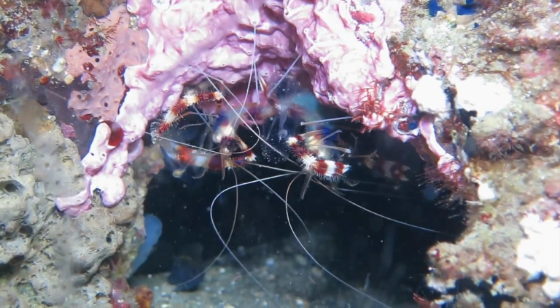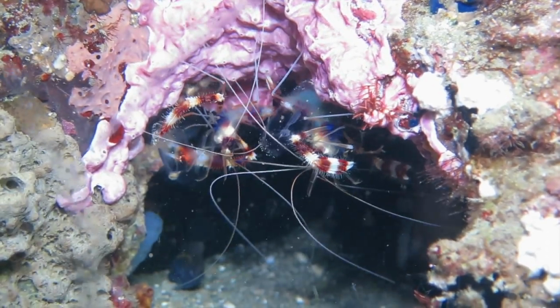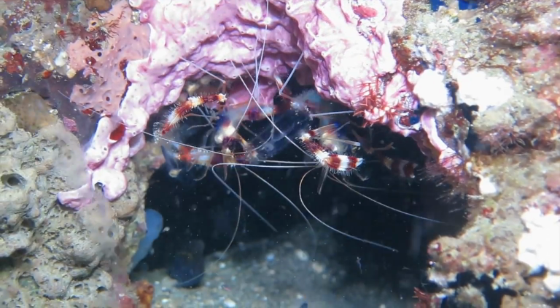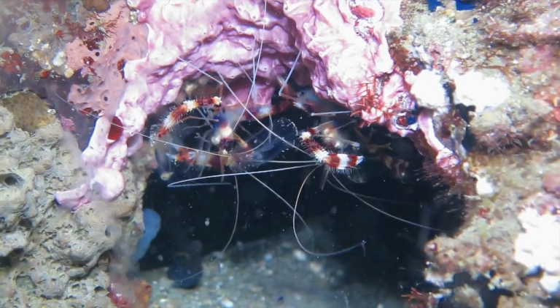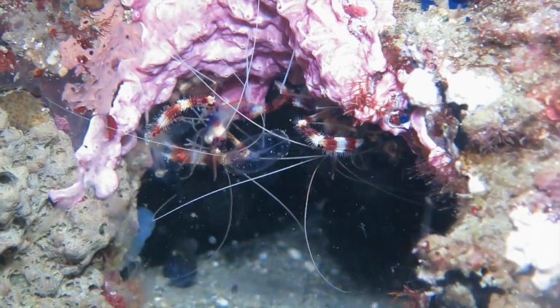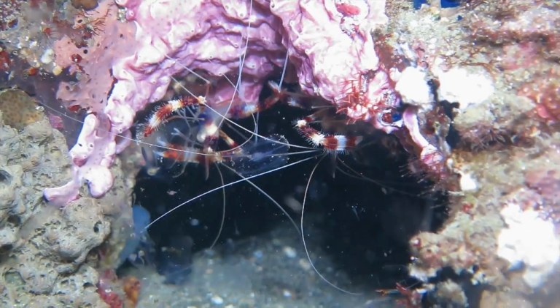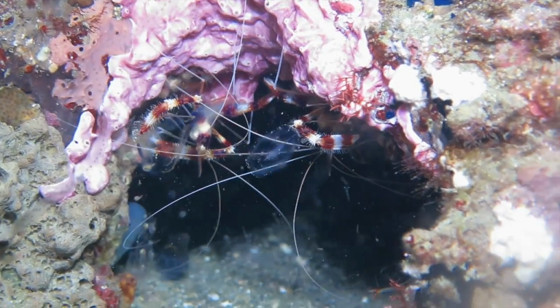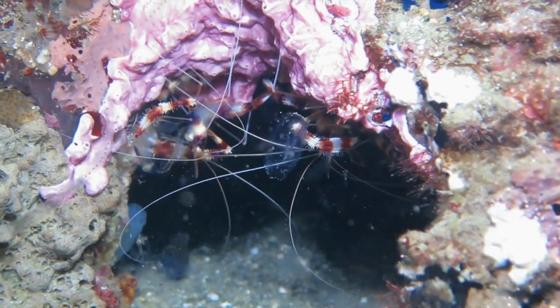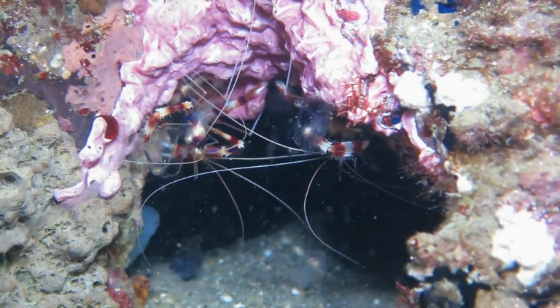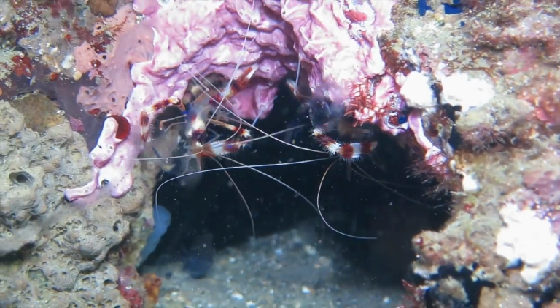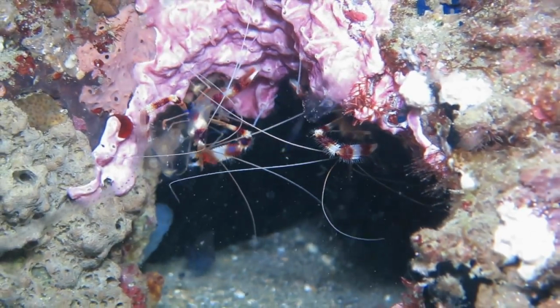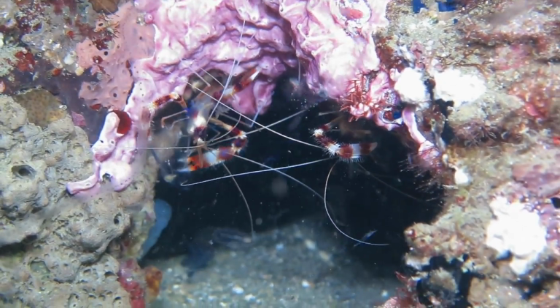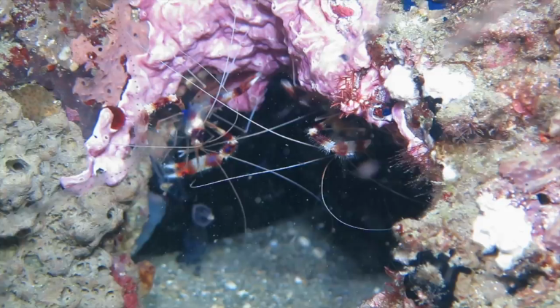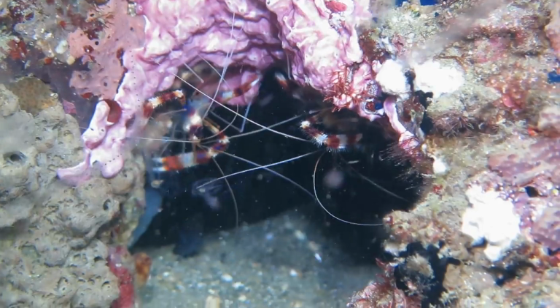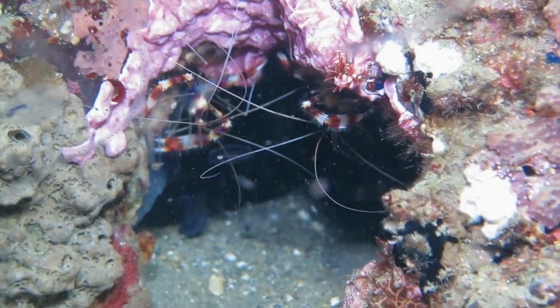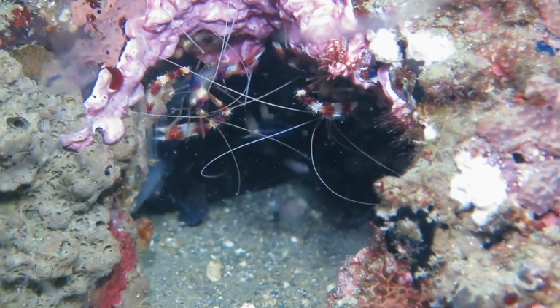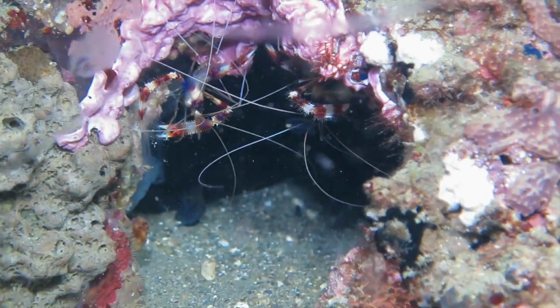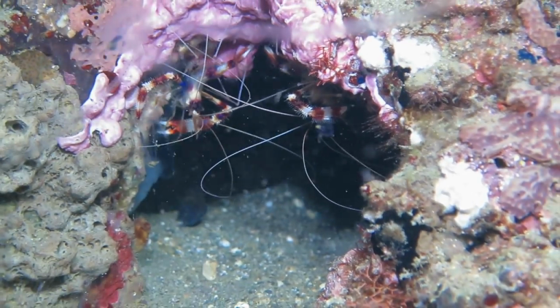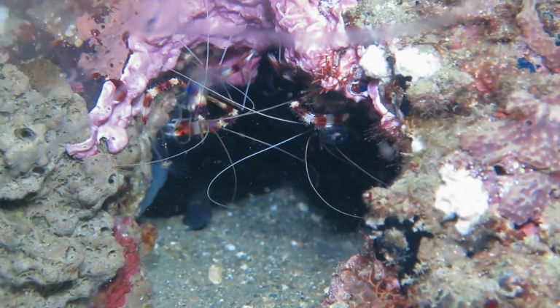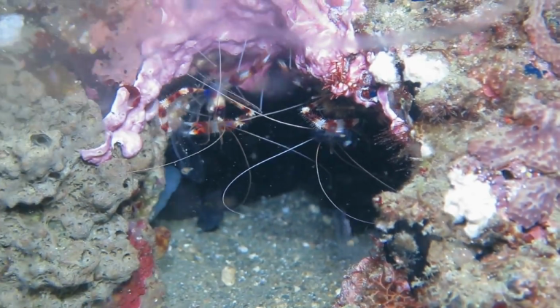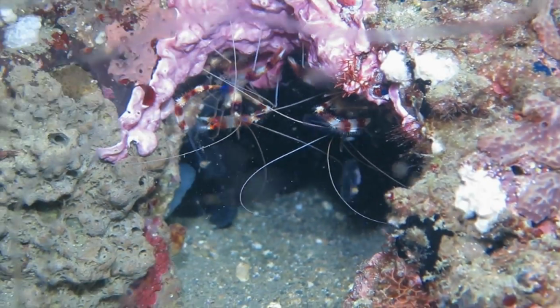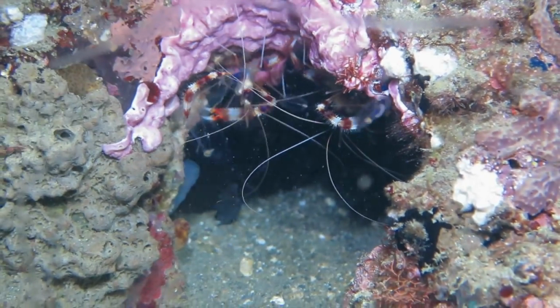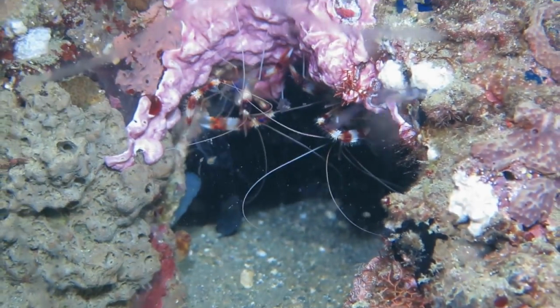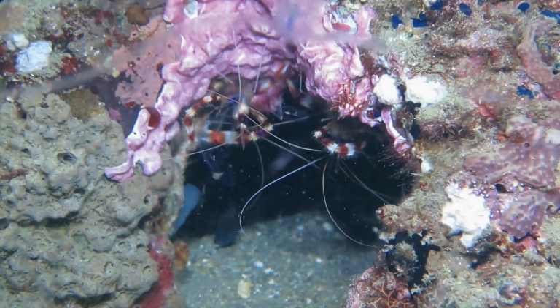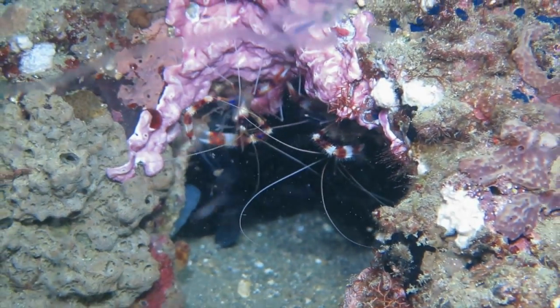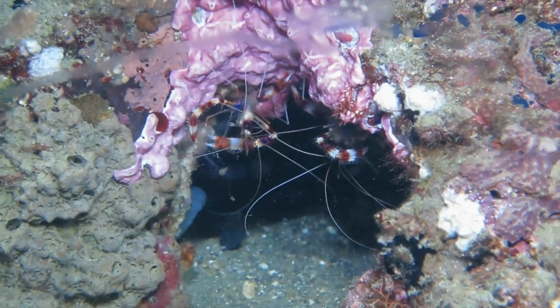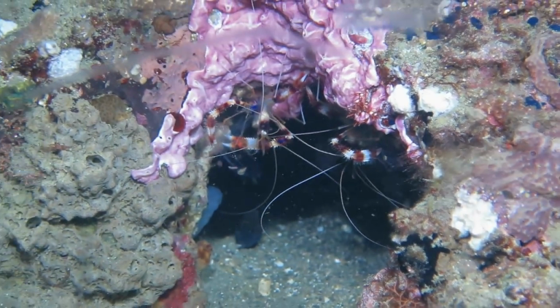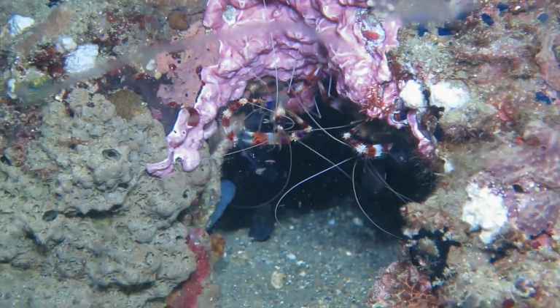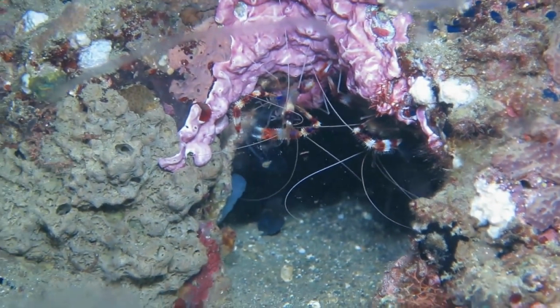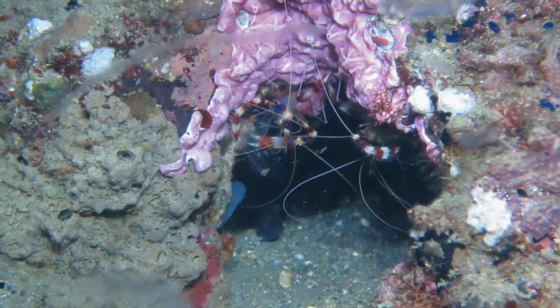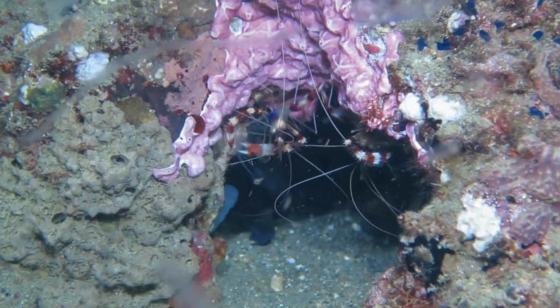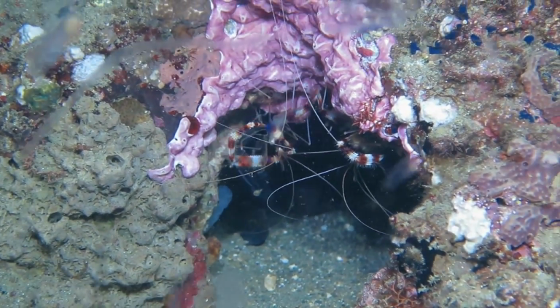Banded coral shrimp are territorial, so it's likely I will find these two here again on another dive.